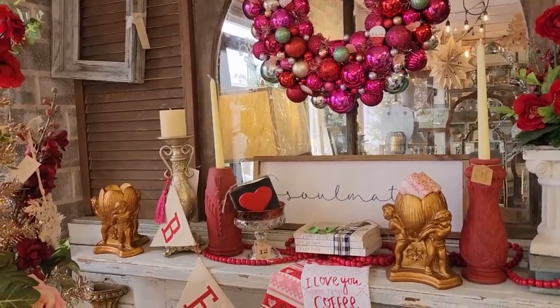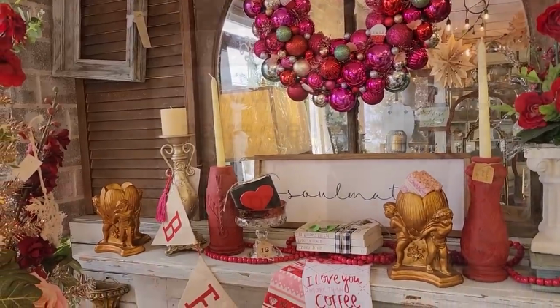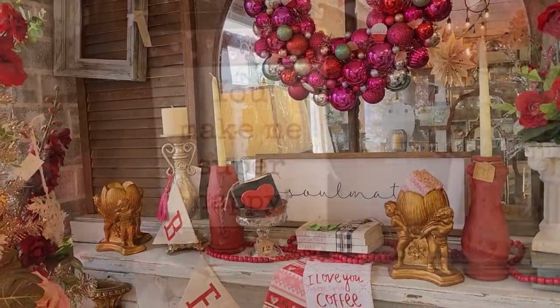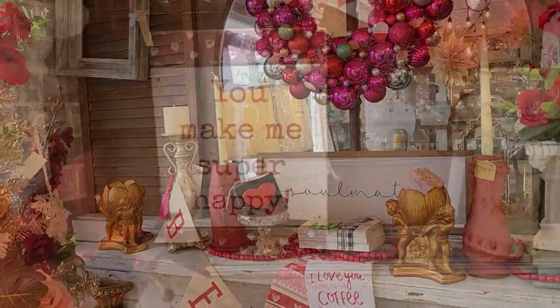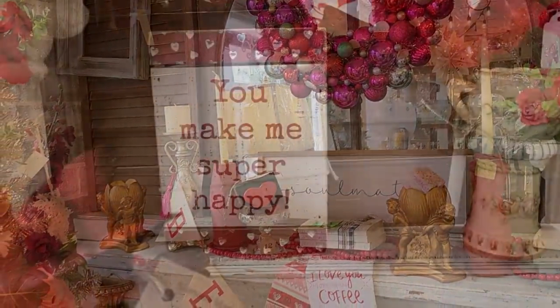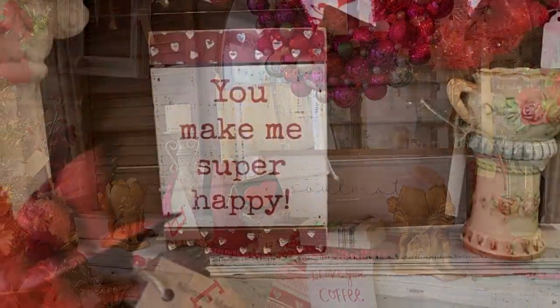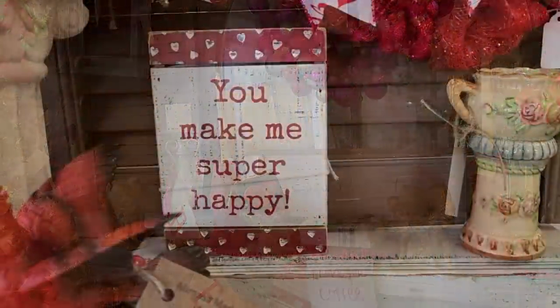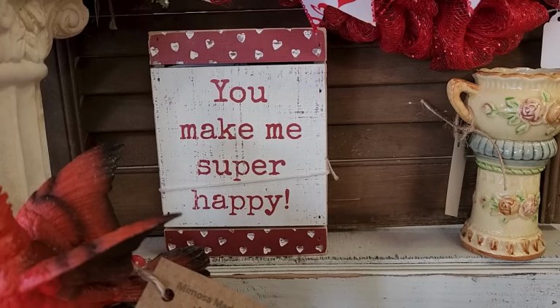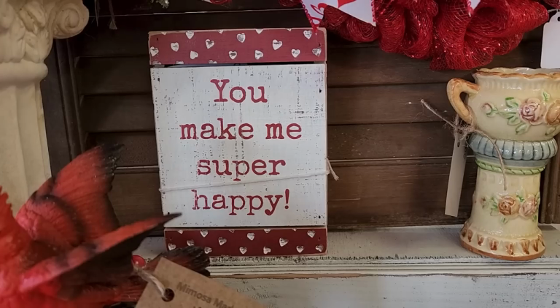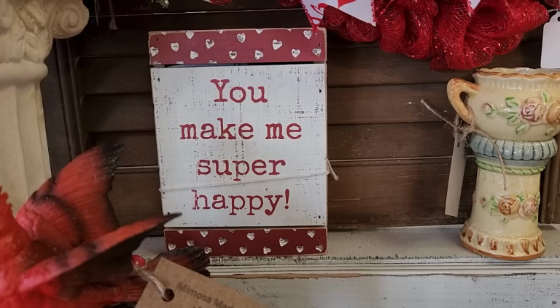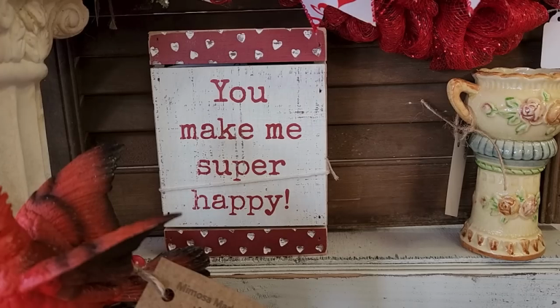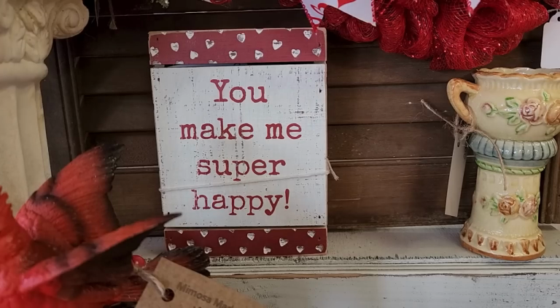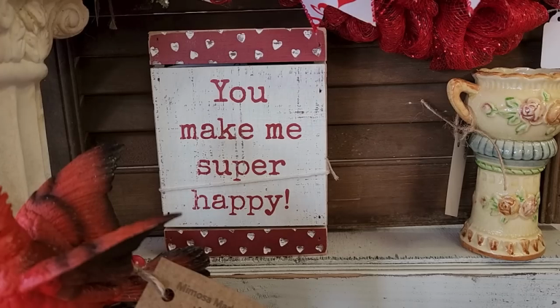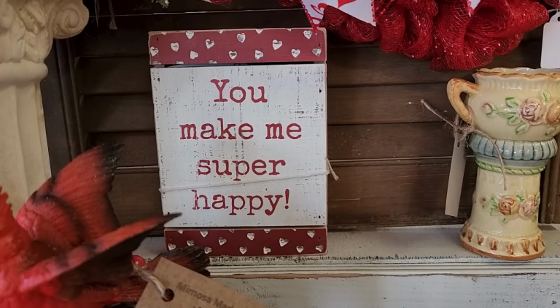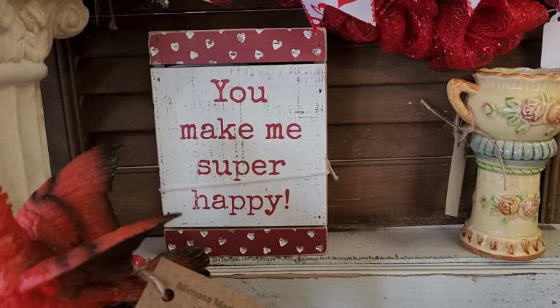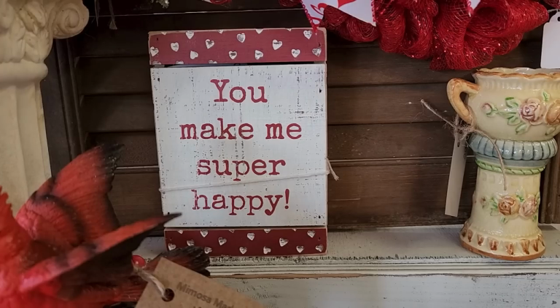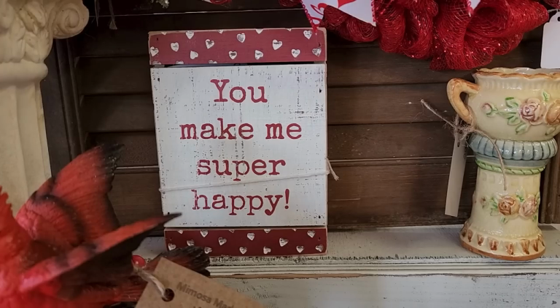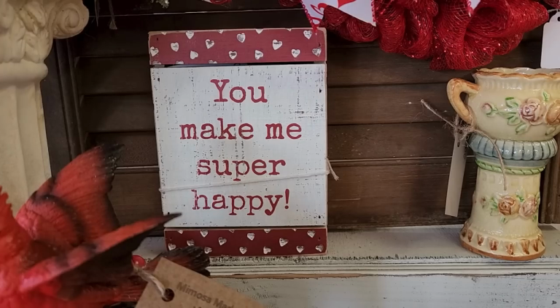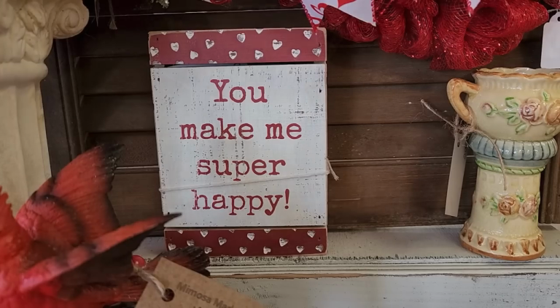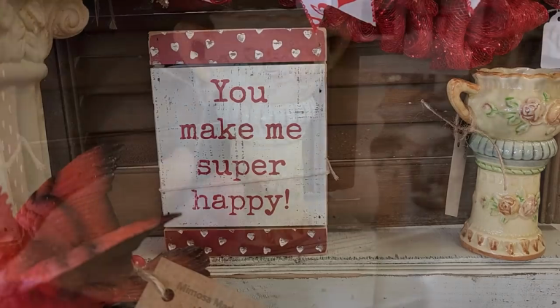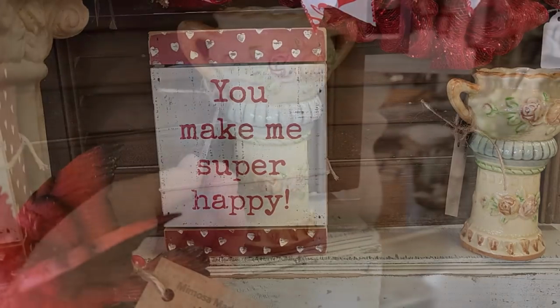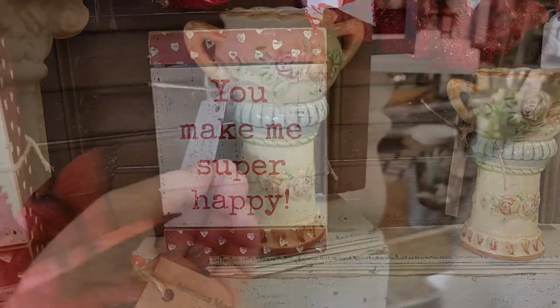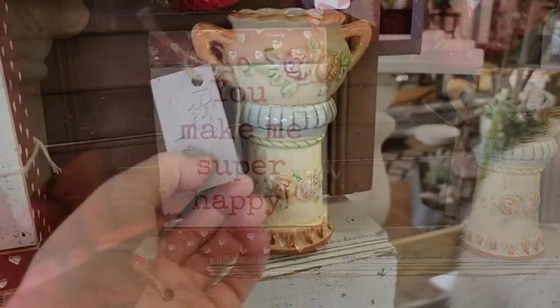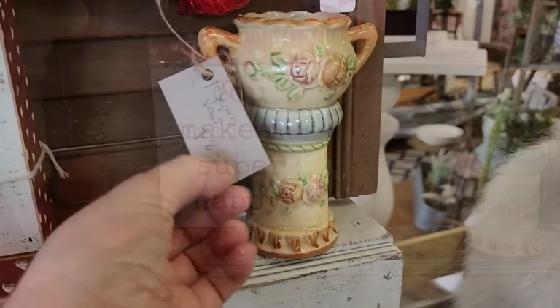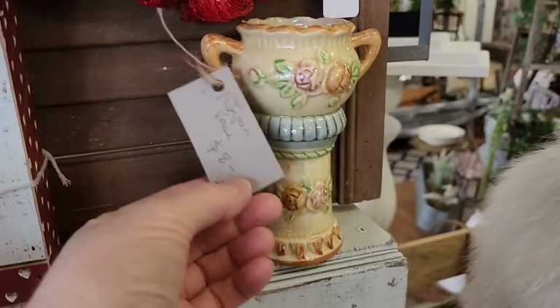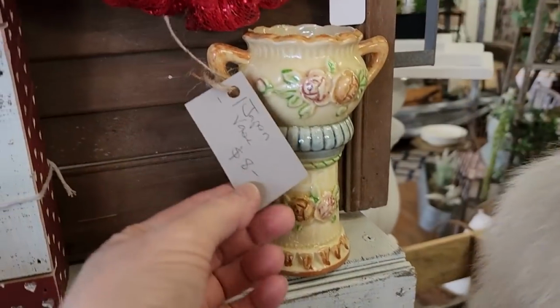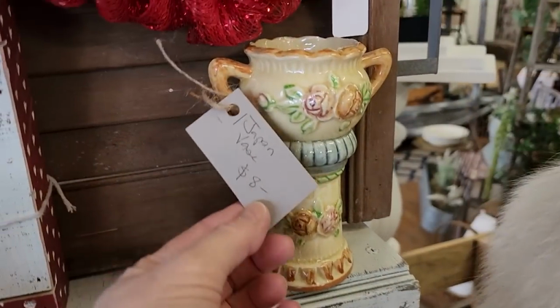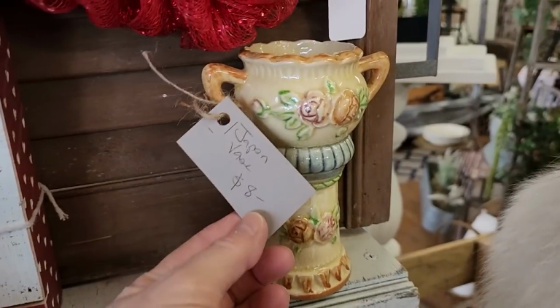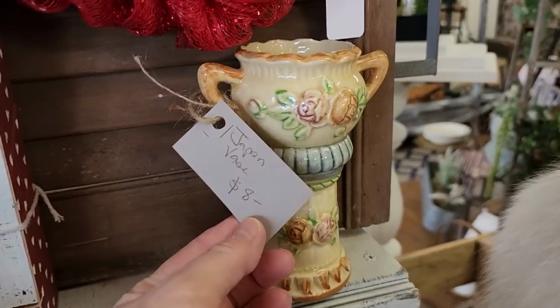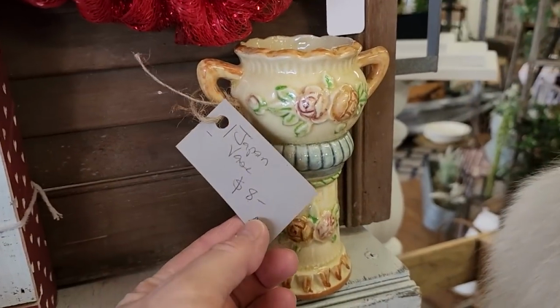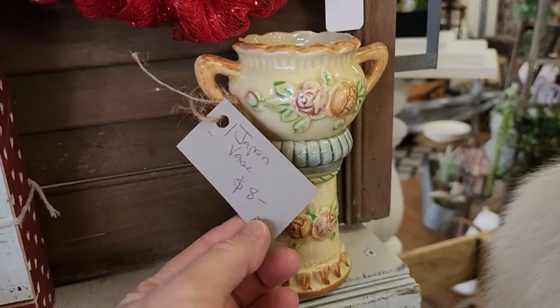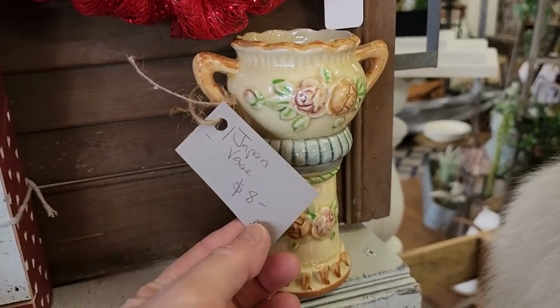I love this sign. It's so true. Every one of you out there makes me super happy. Thank you for your sweet comments.